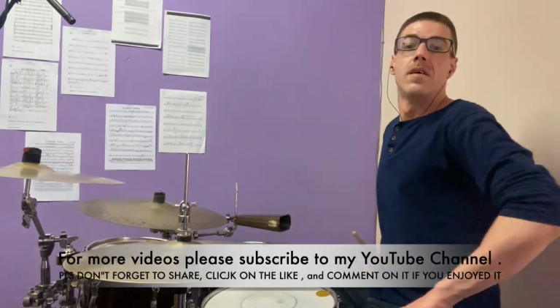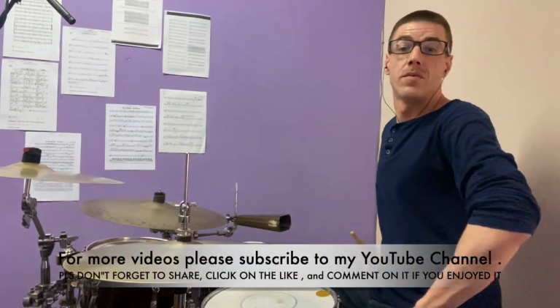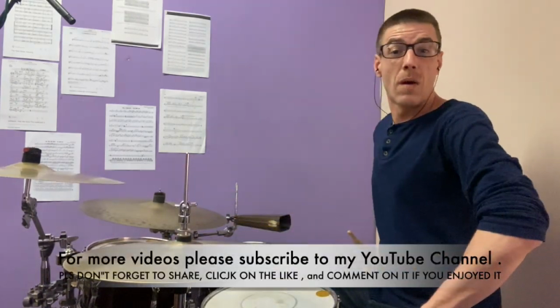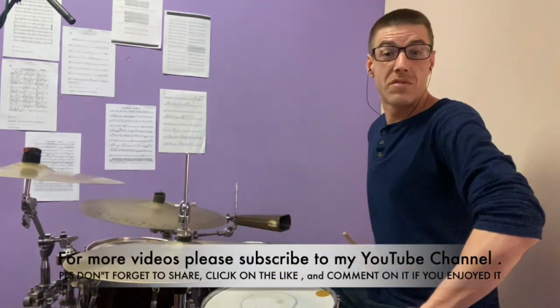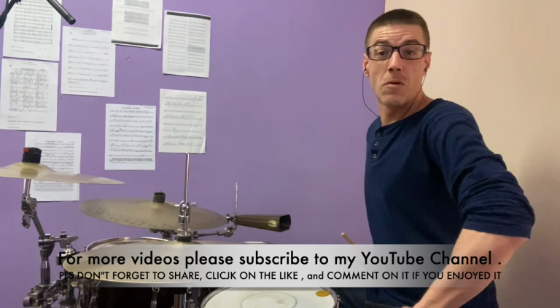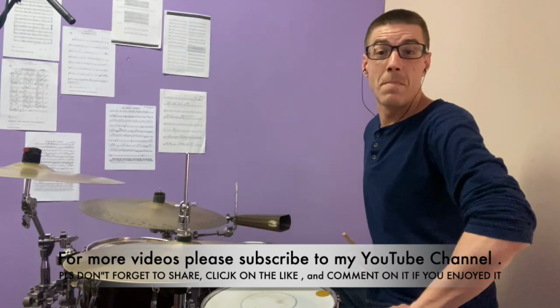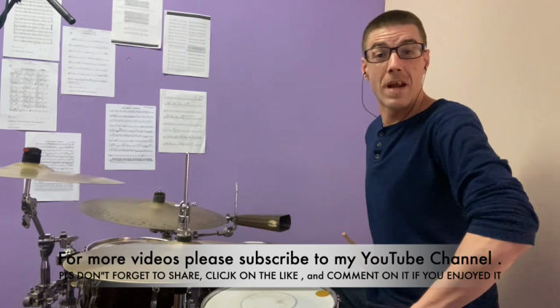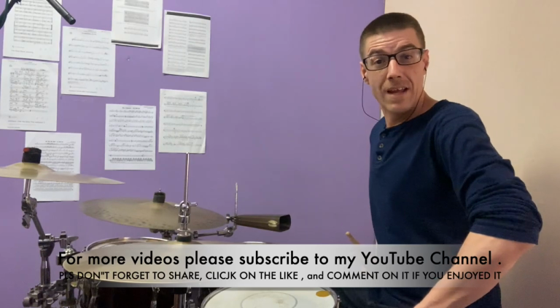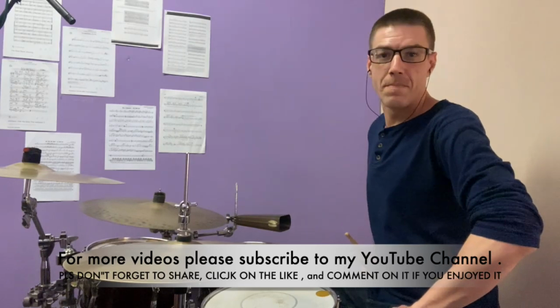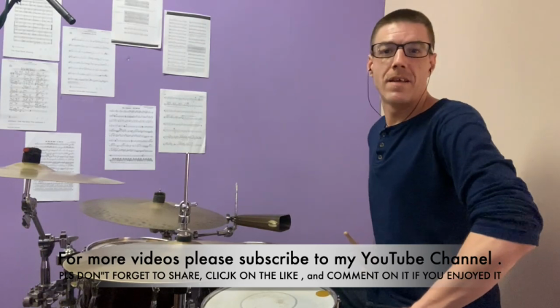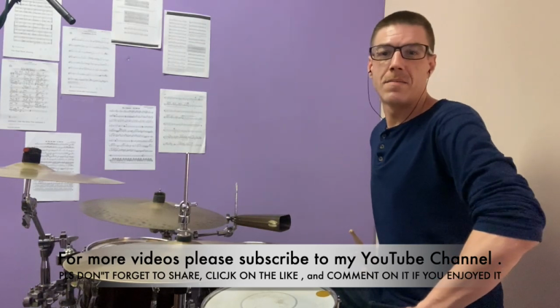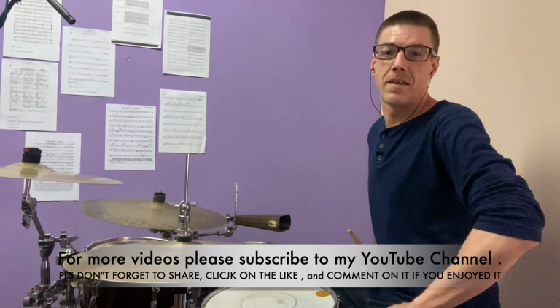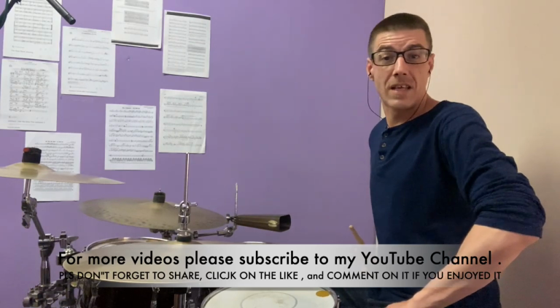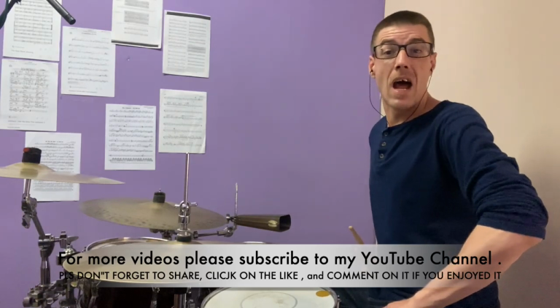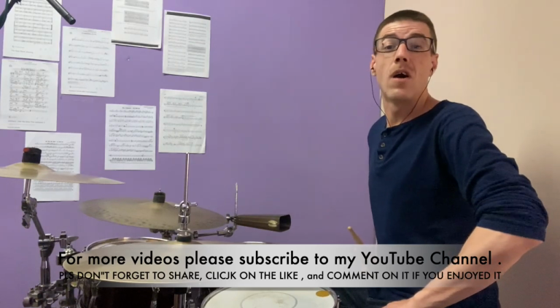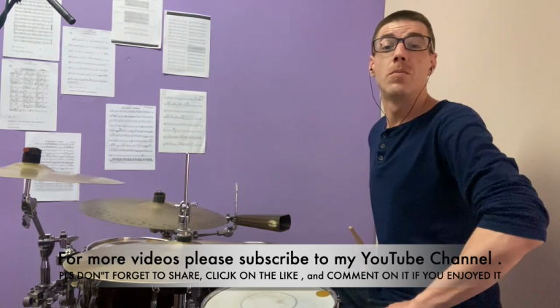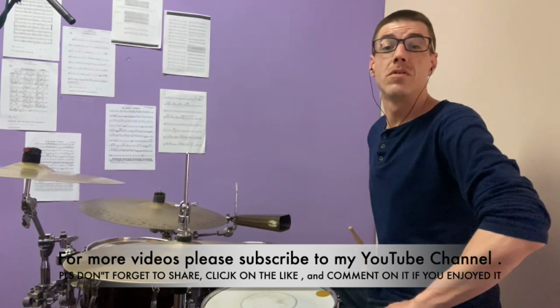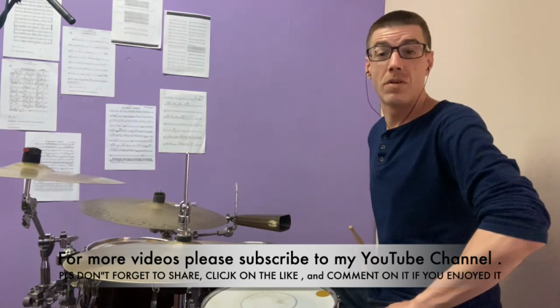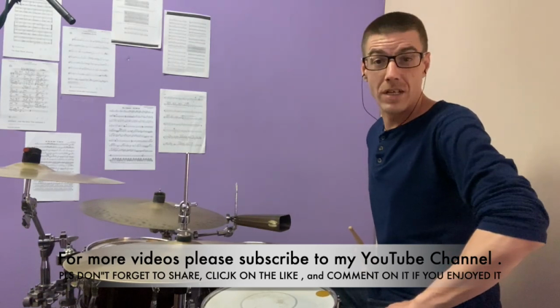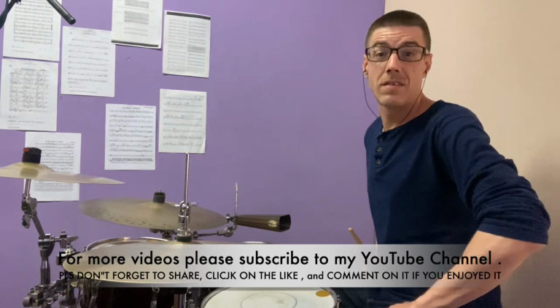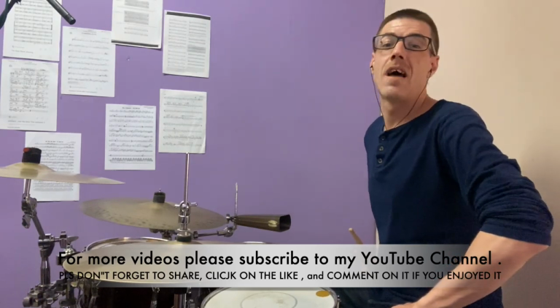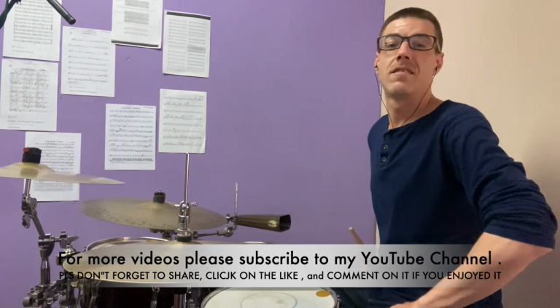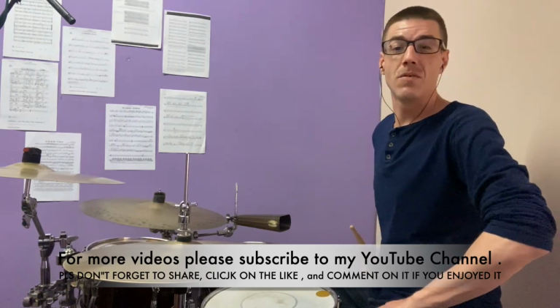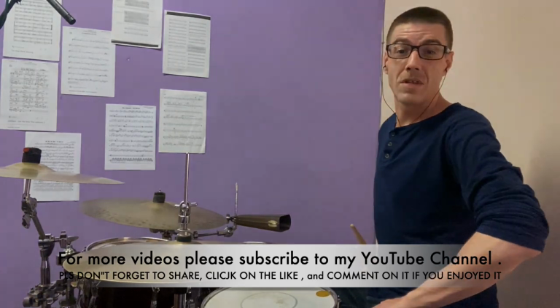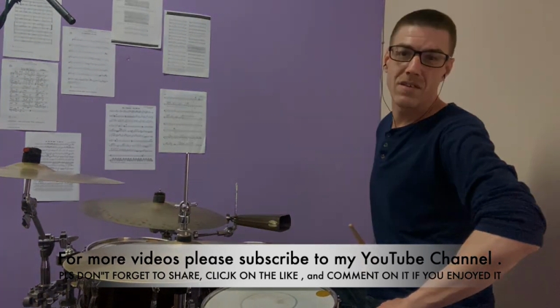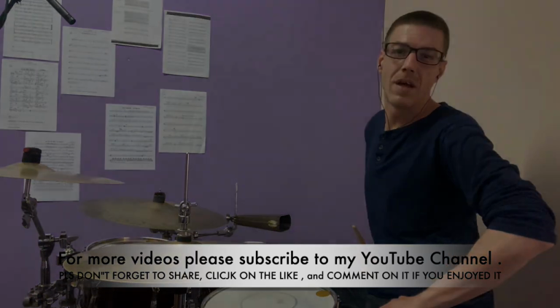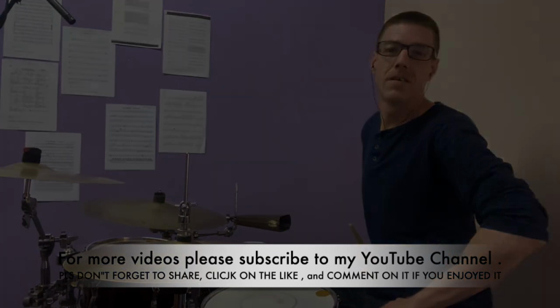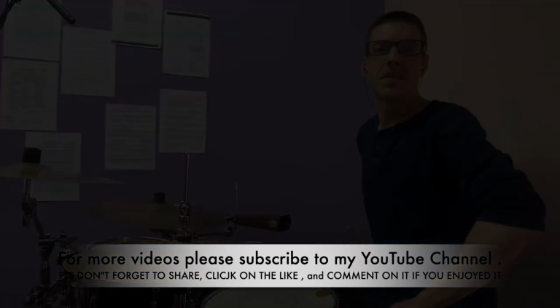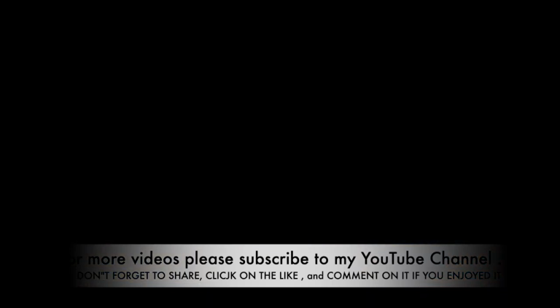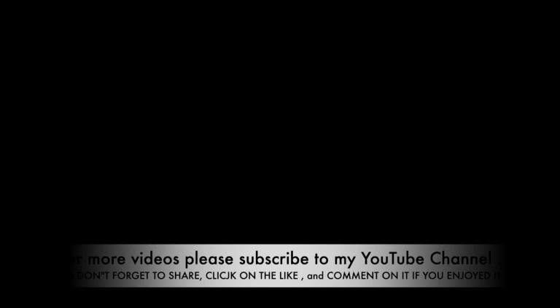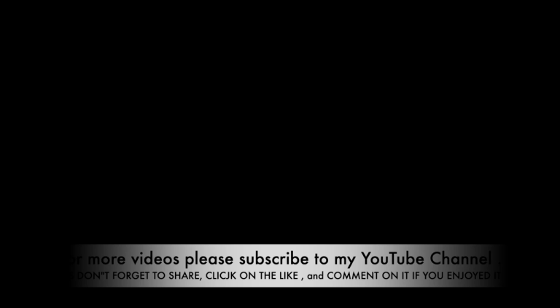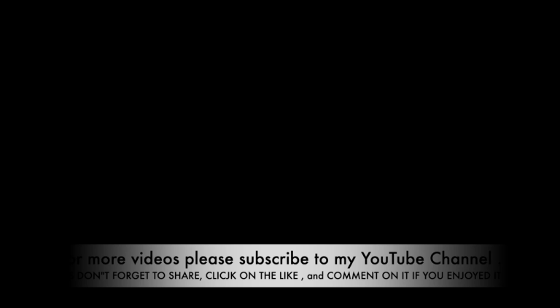So that was job number eight by Chema Zakristán. I hope you enjoyed it. I'll see you on the next one. Thank you. Bye.